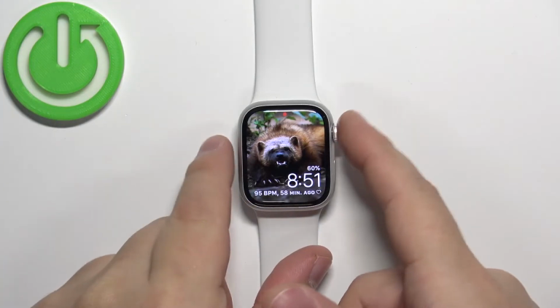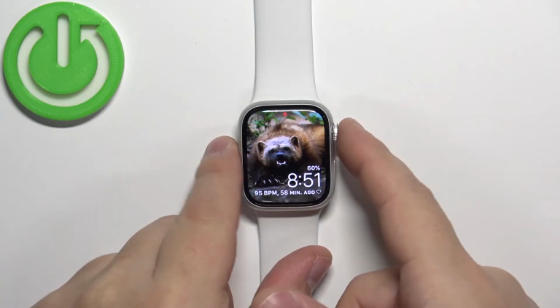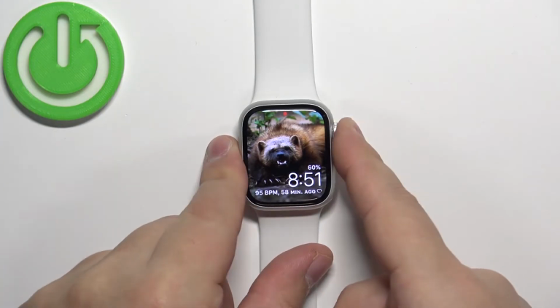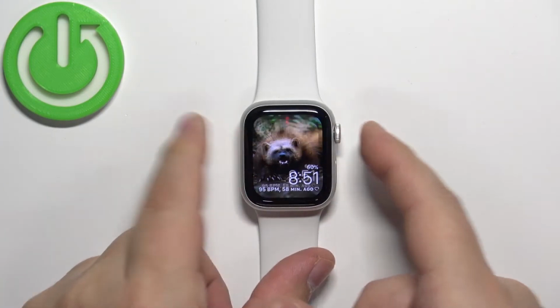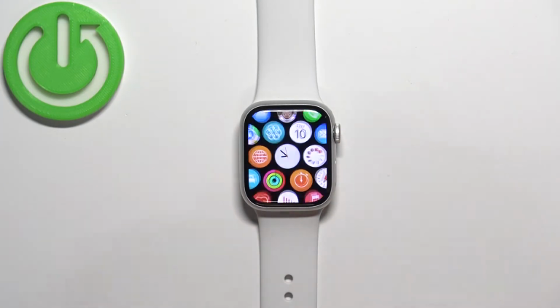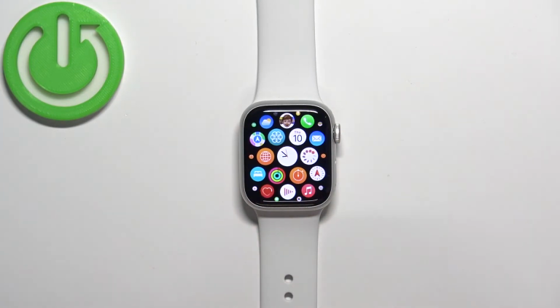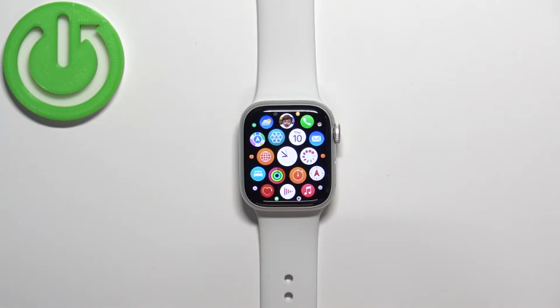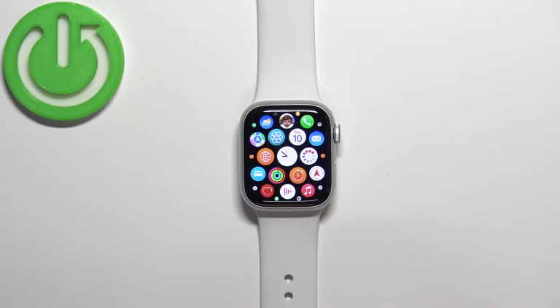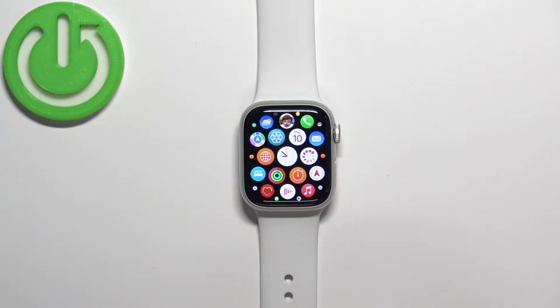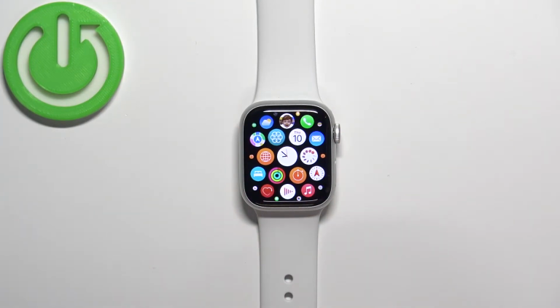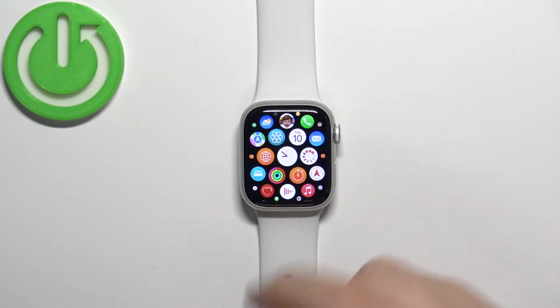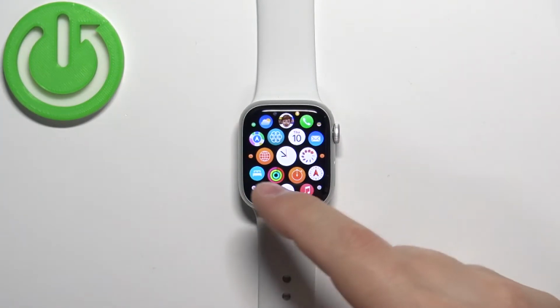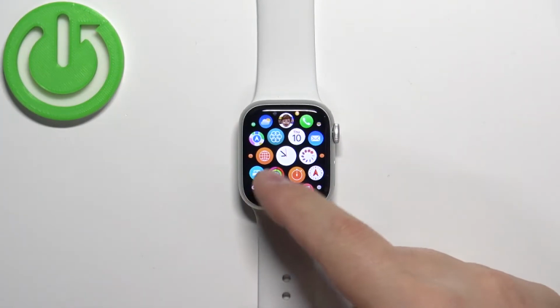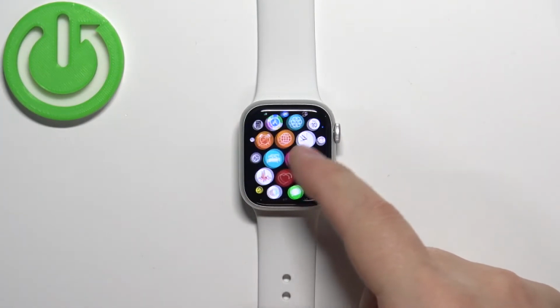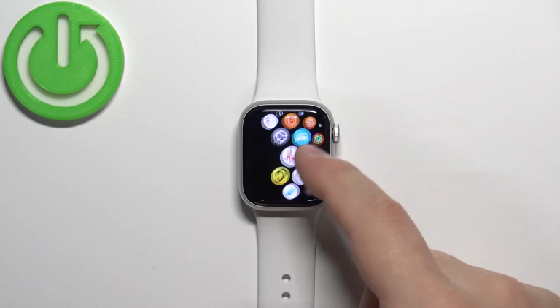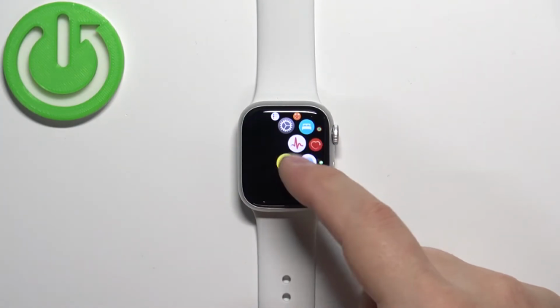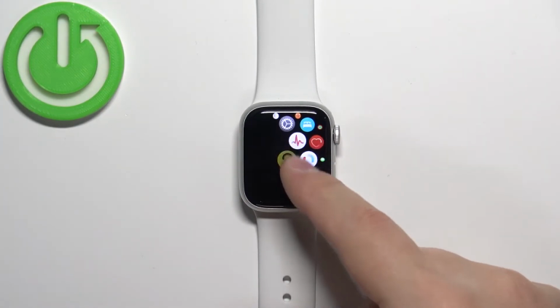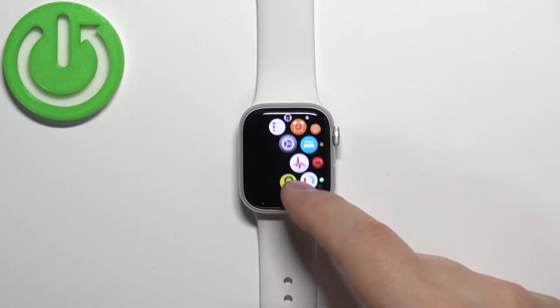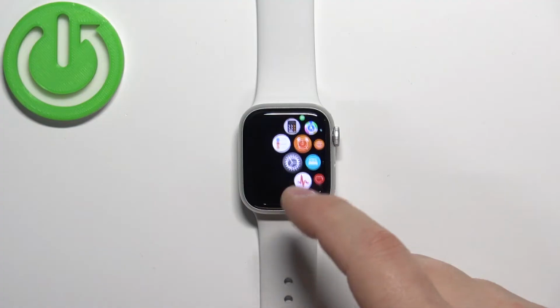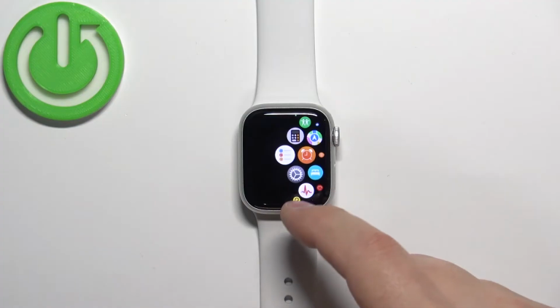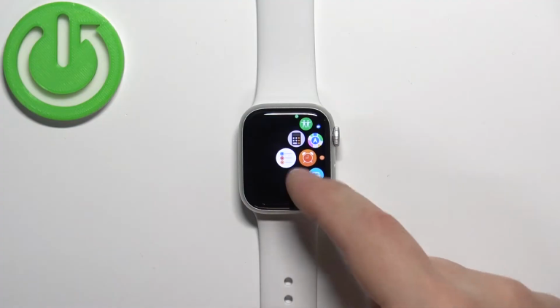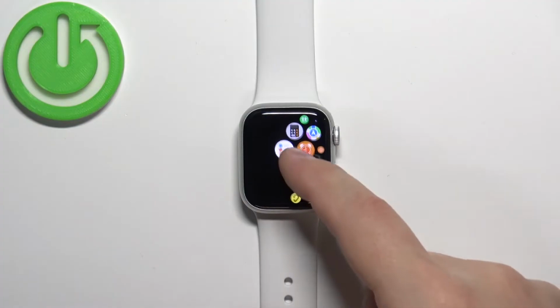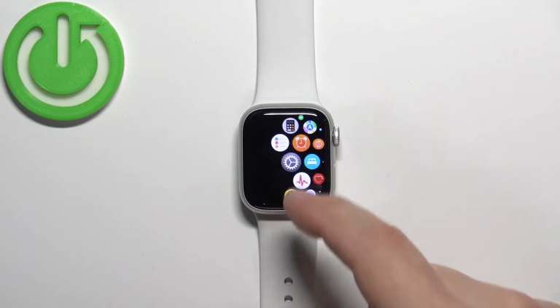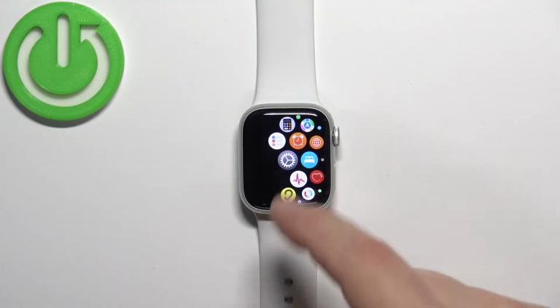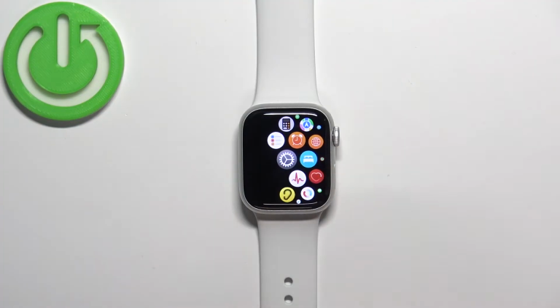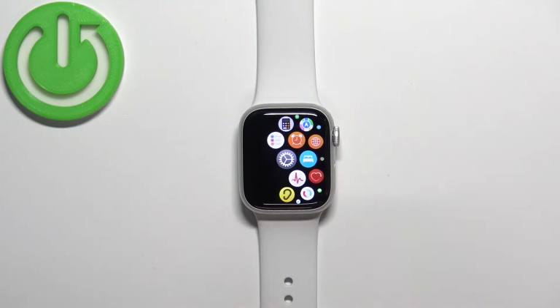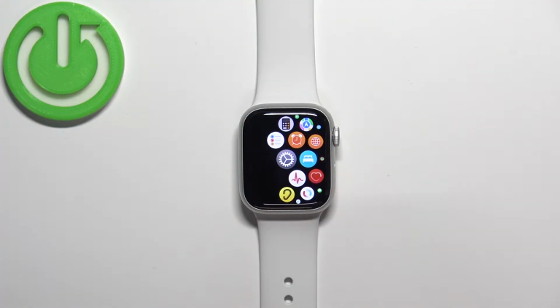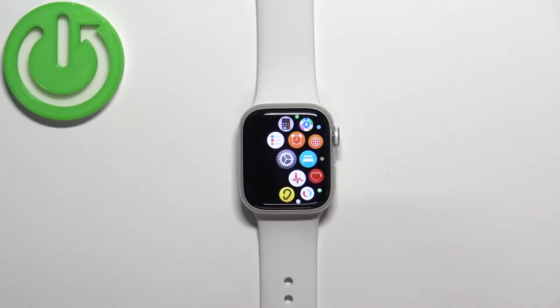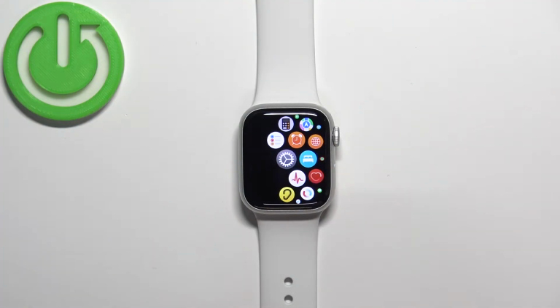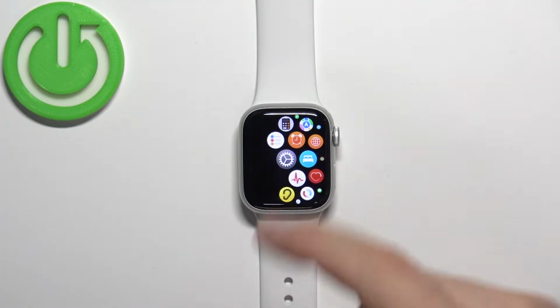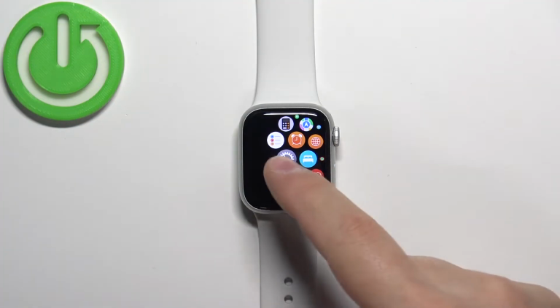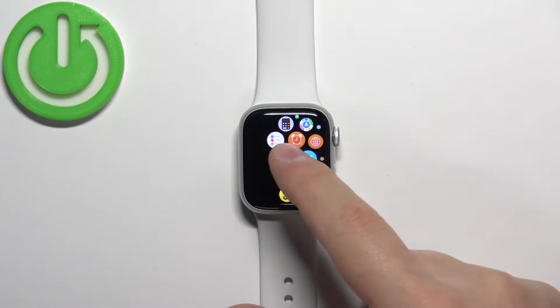Once you wake up the screen, press the crown button to open the menu. Then scroll through the menu, find the Settings icon, and tap on it to enter the settings.